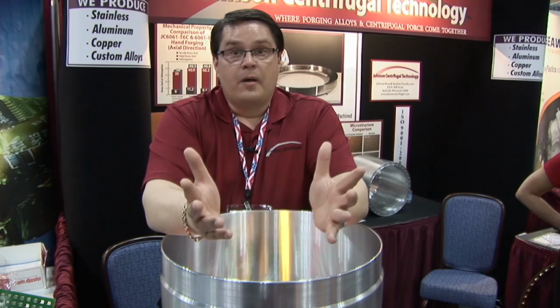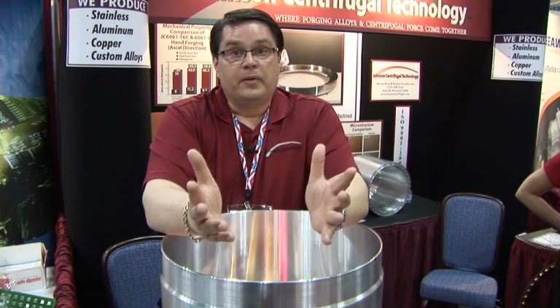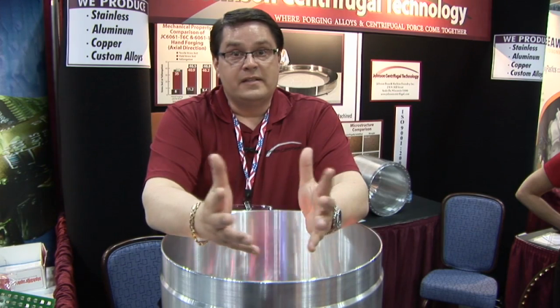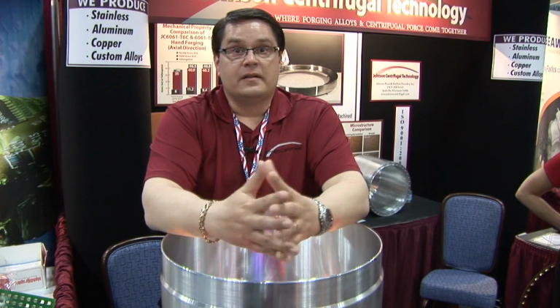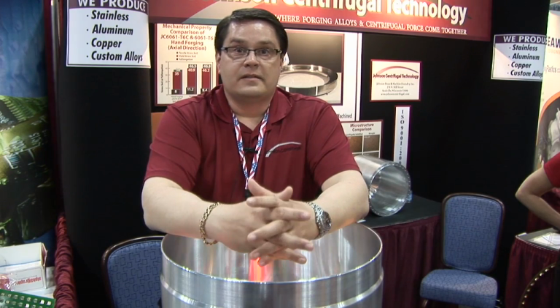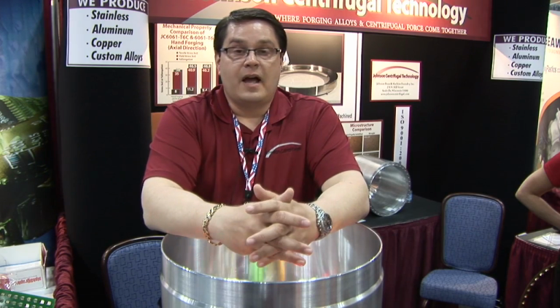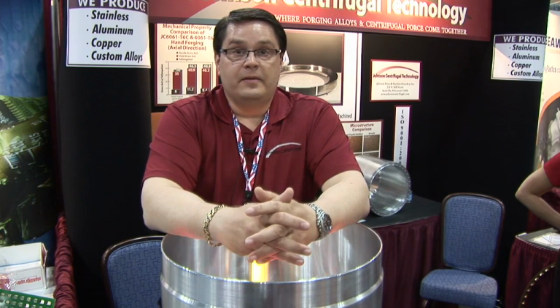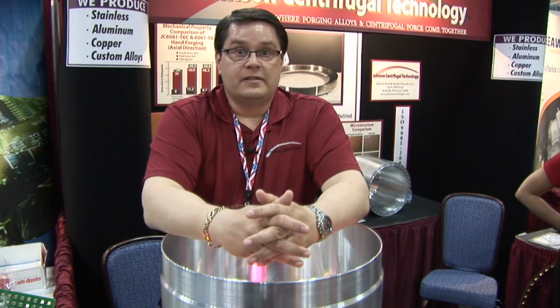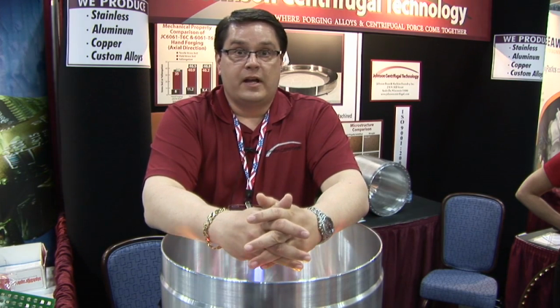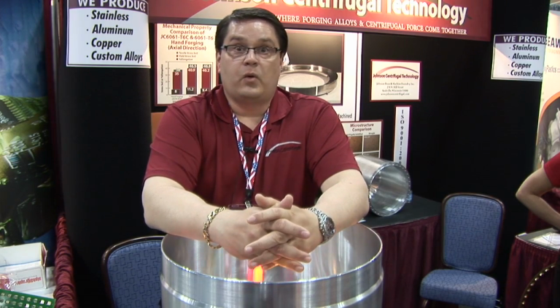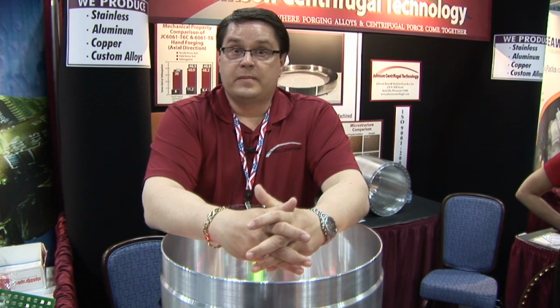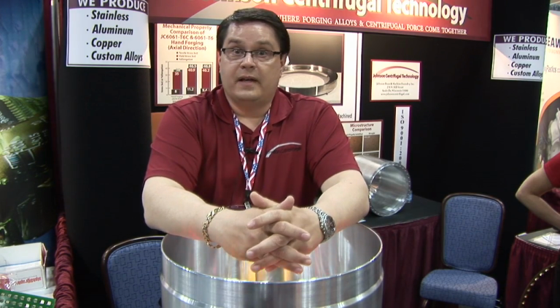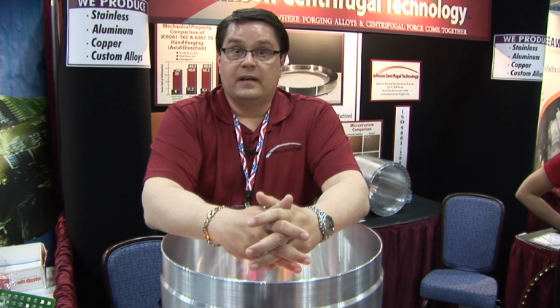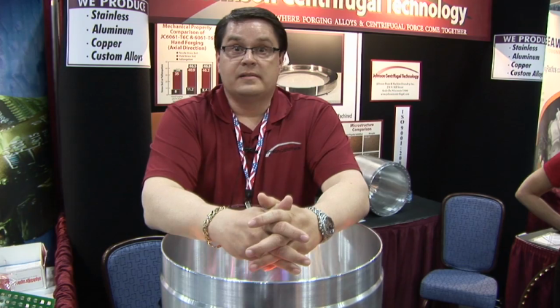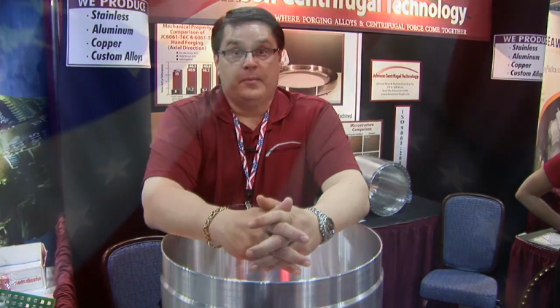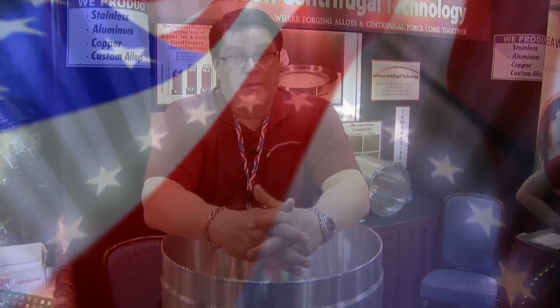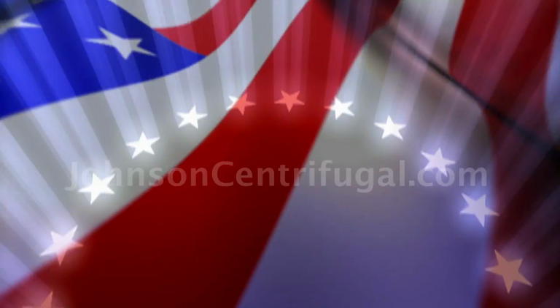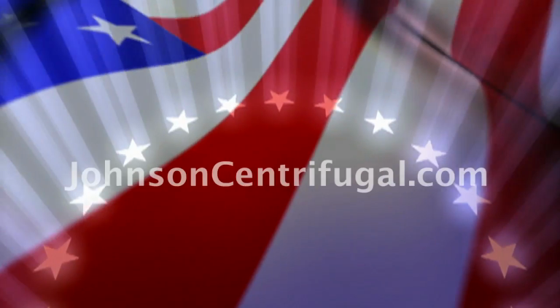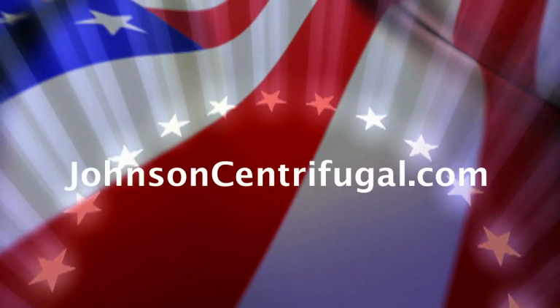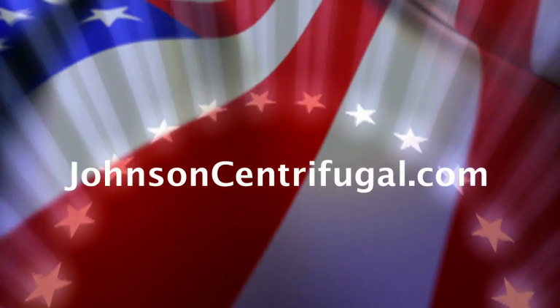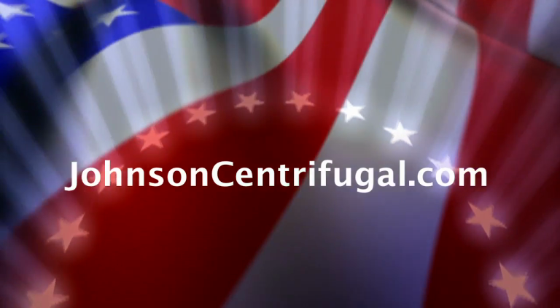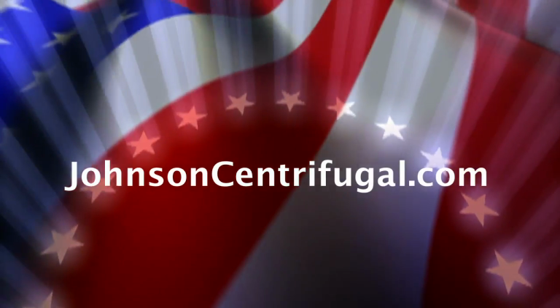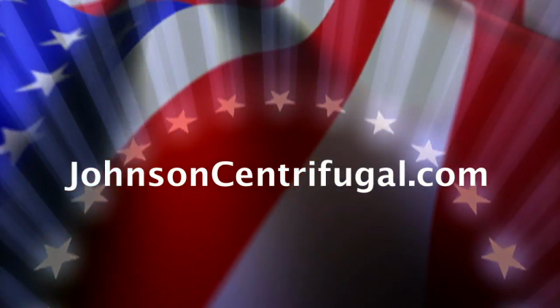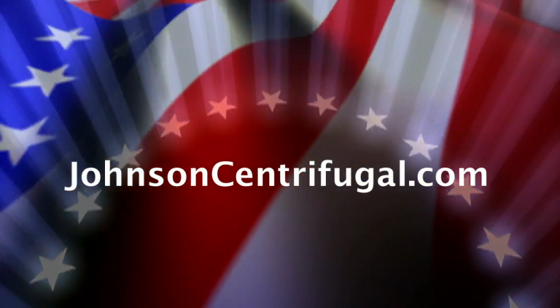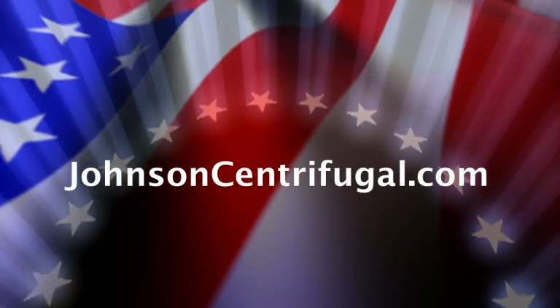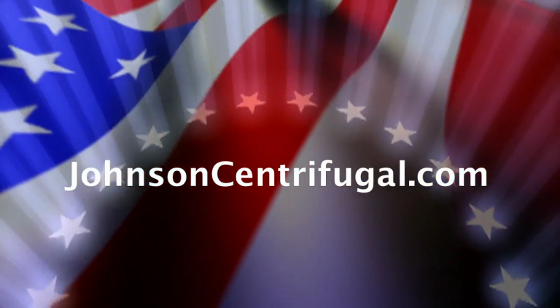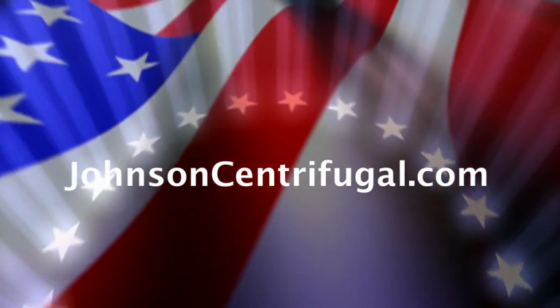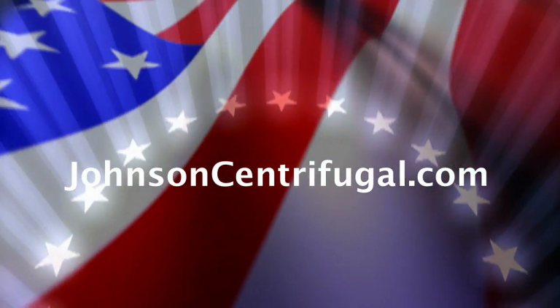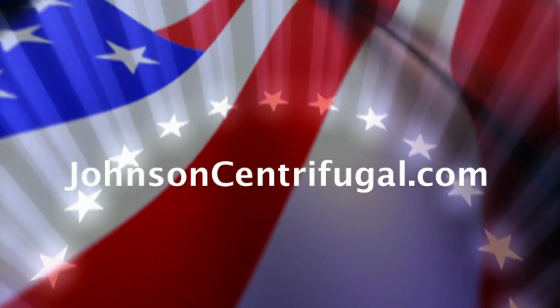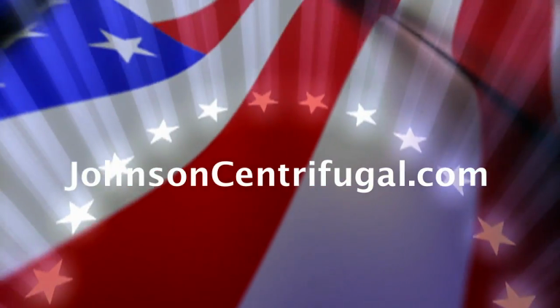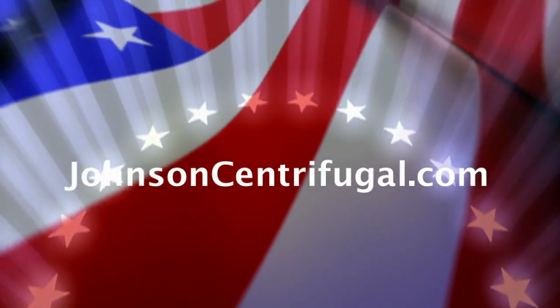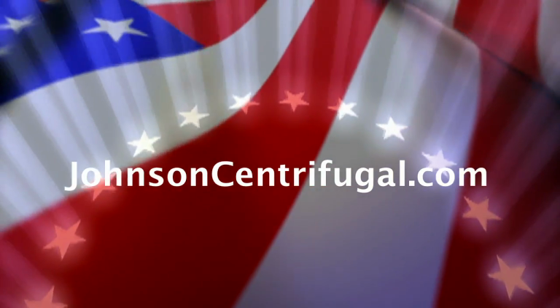Please stop and check out our website at www.johnsoncentrifugal.com.